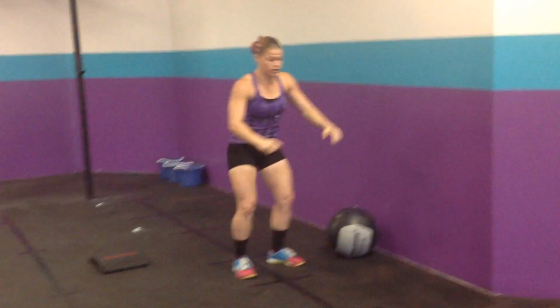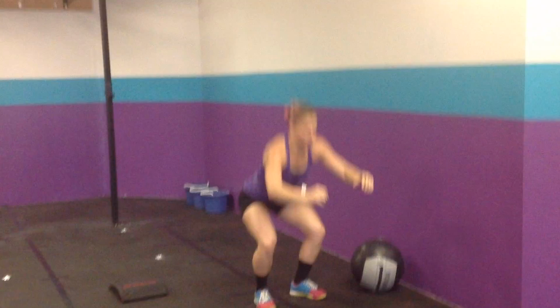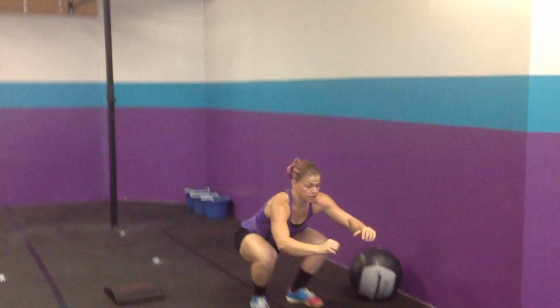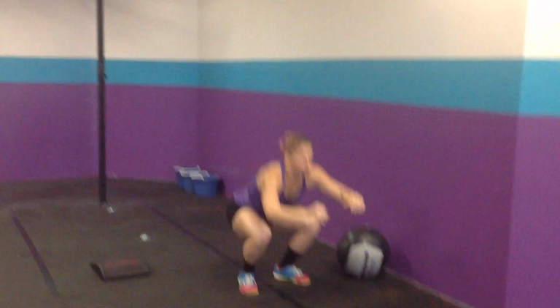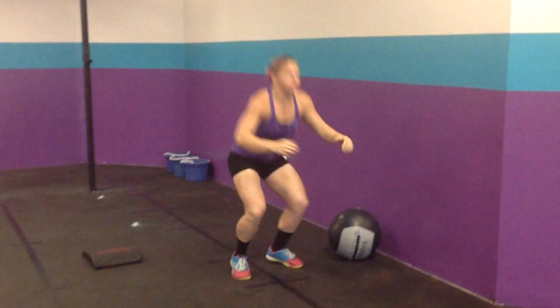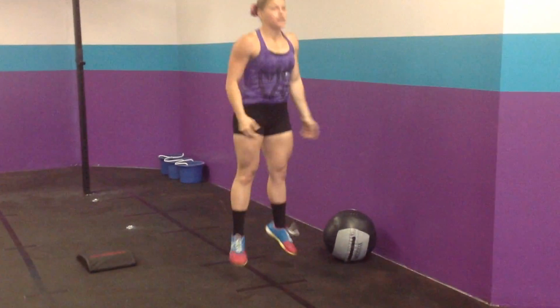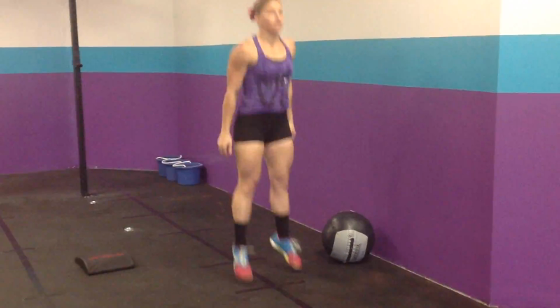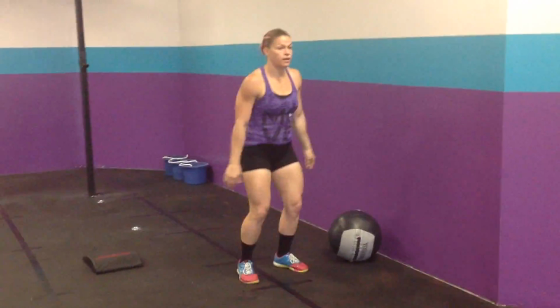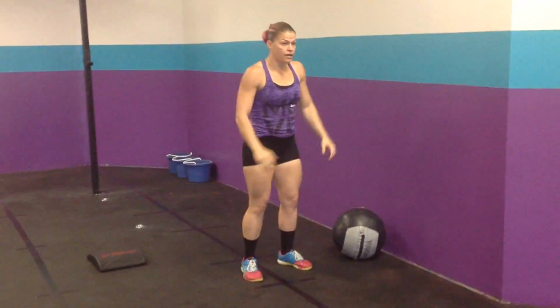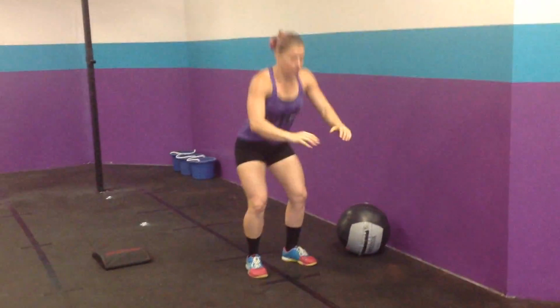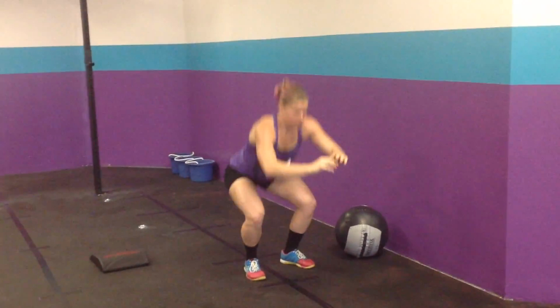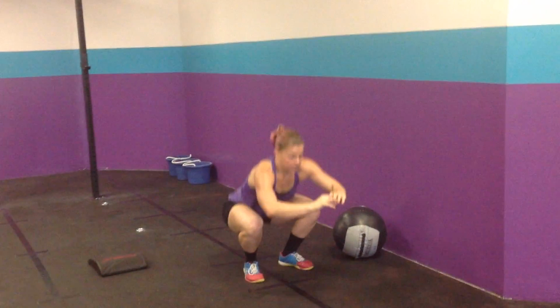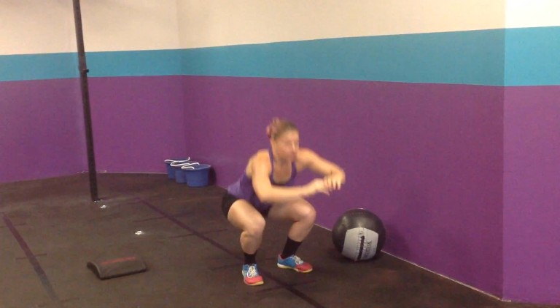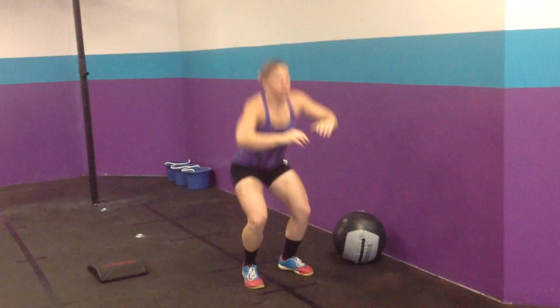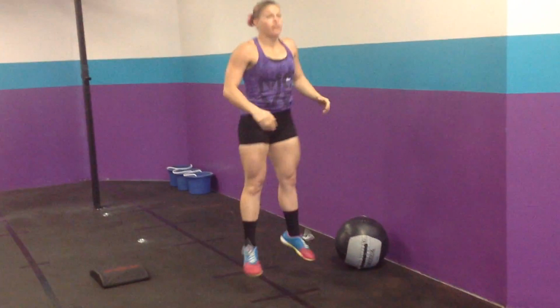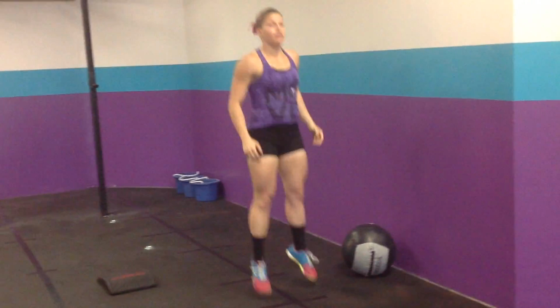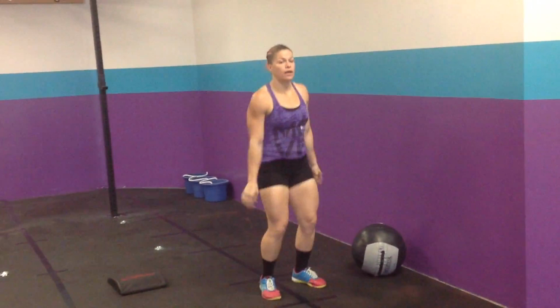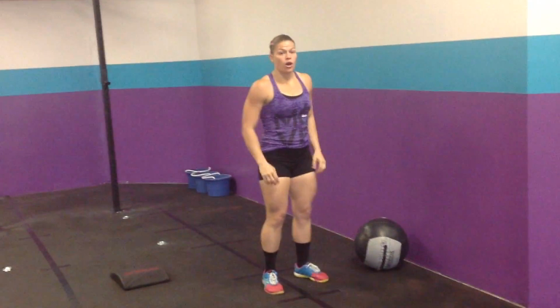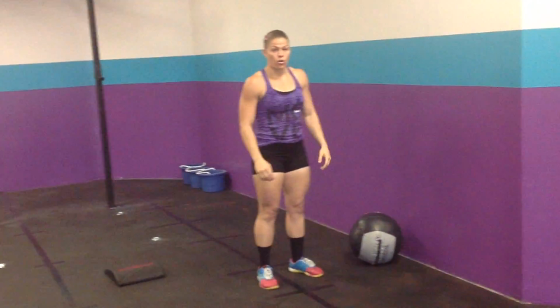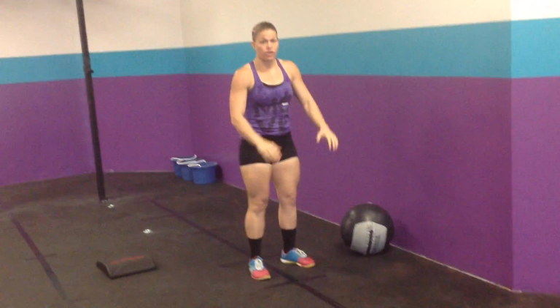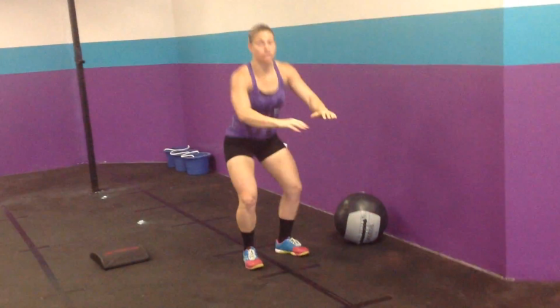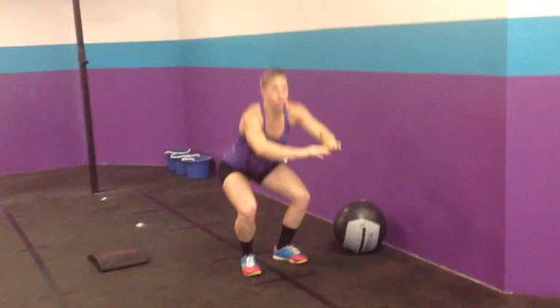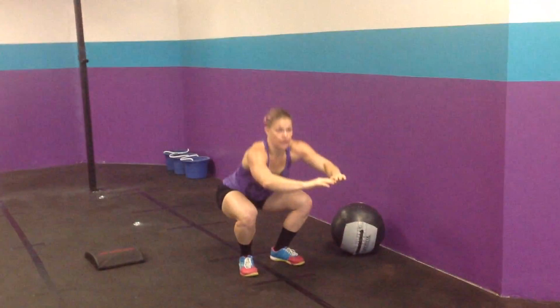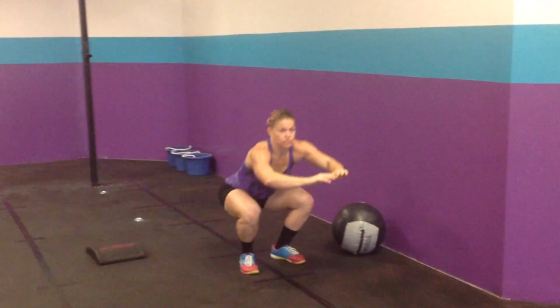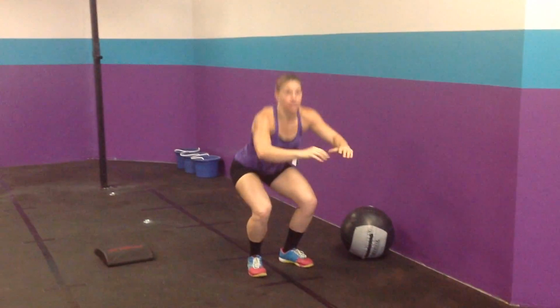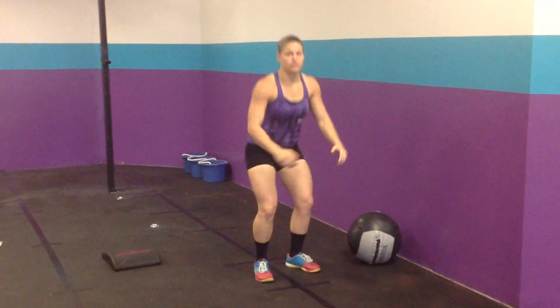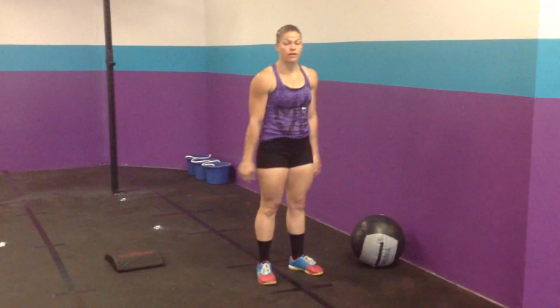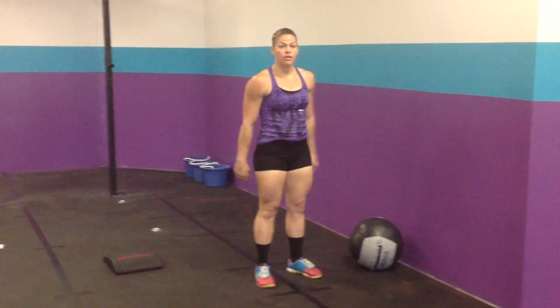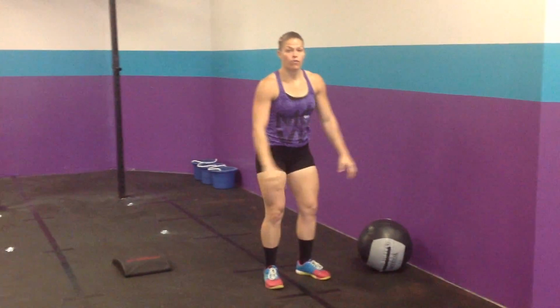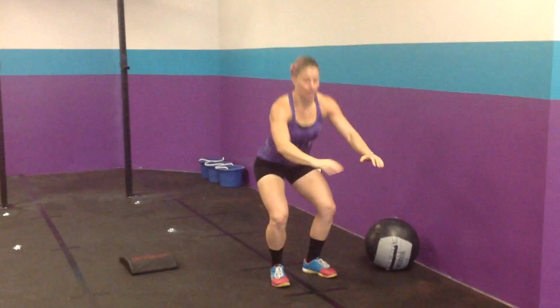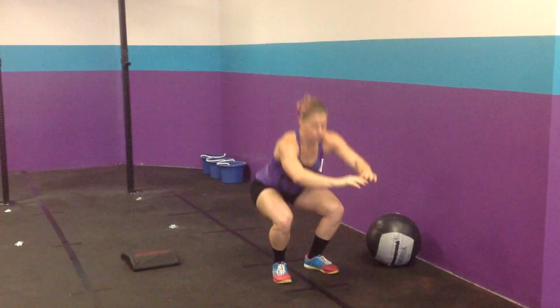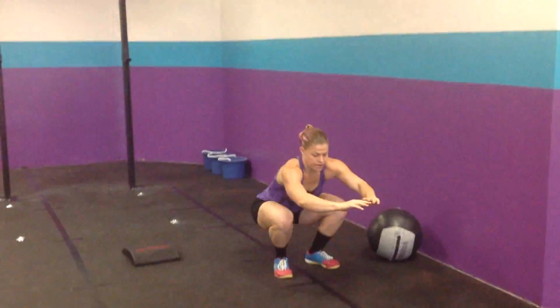Otherwise we can do jumping squats, or you can just do air squats for that movement.